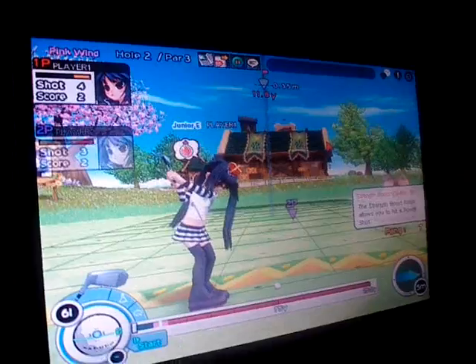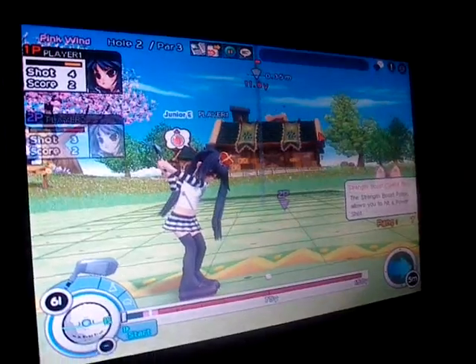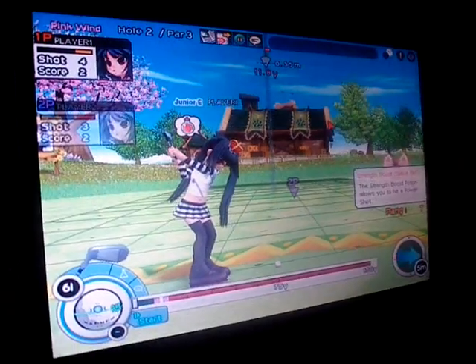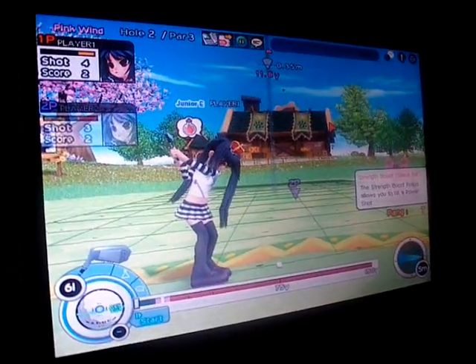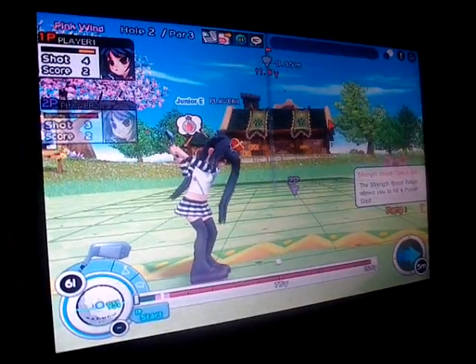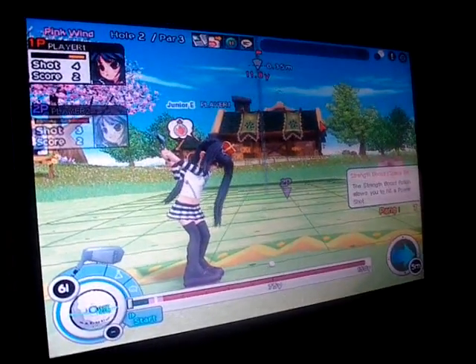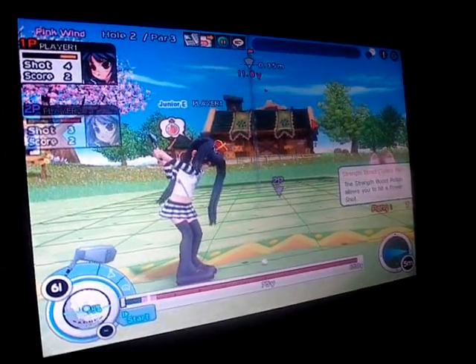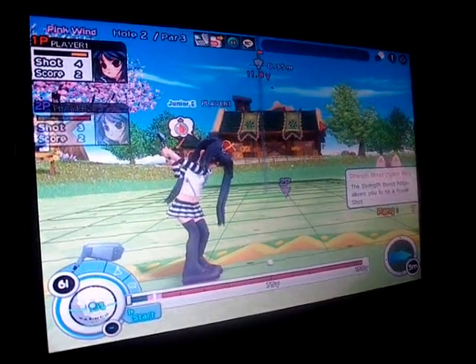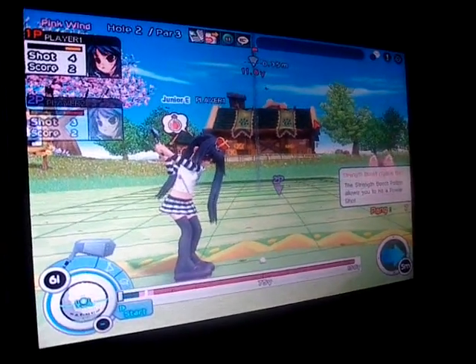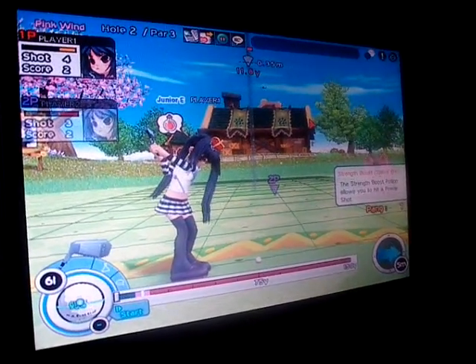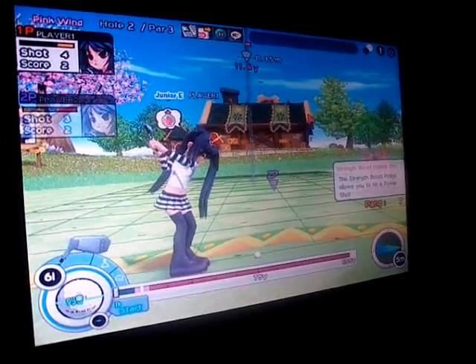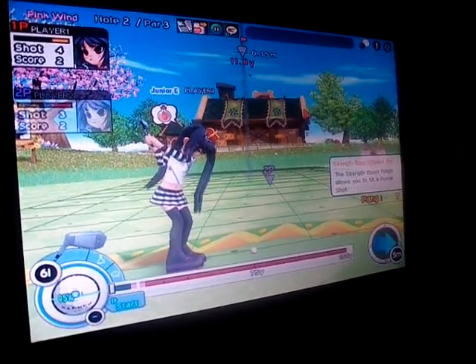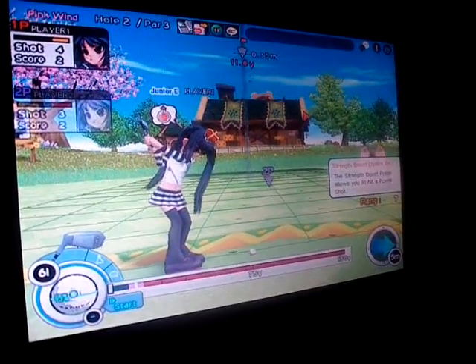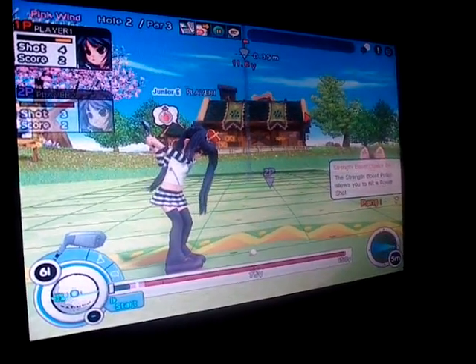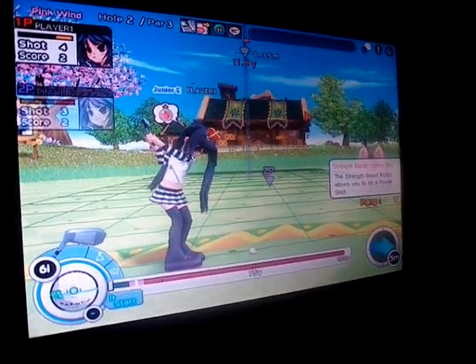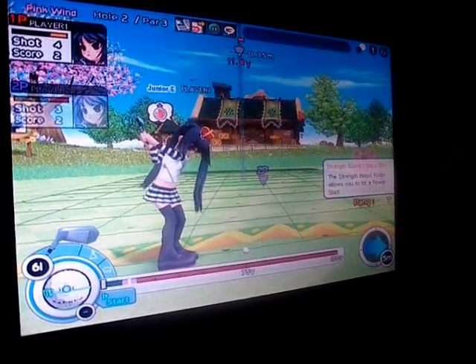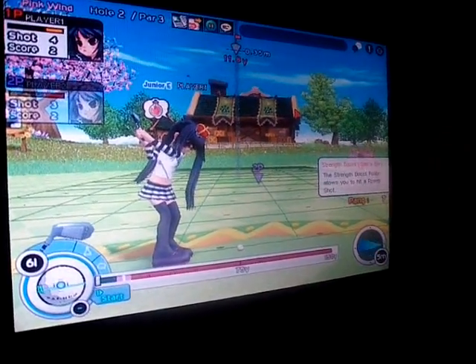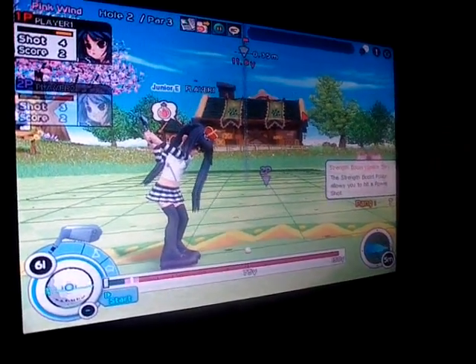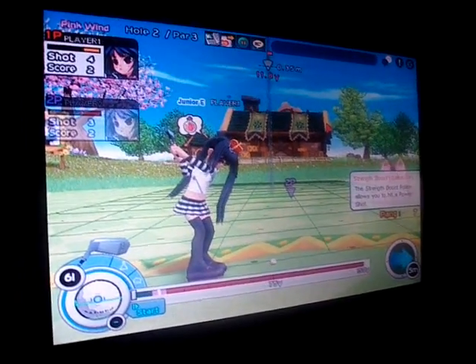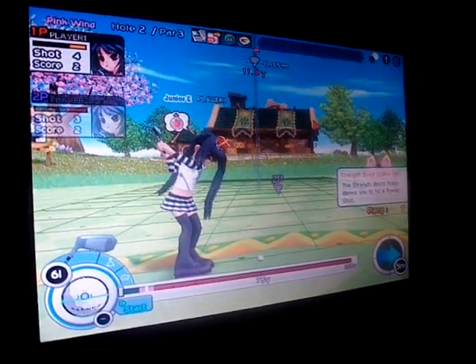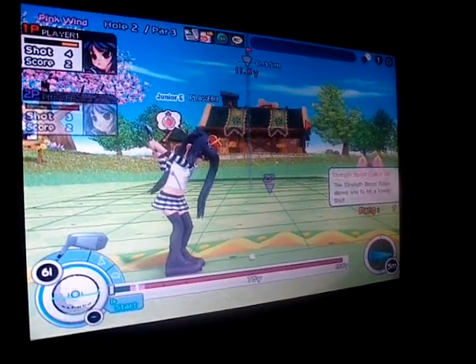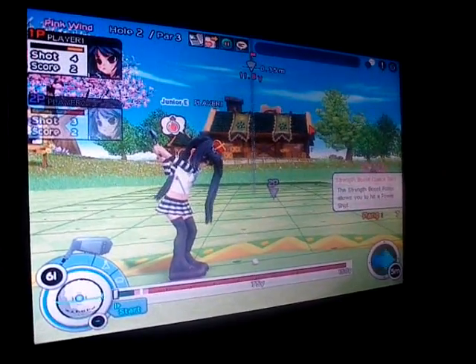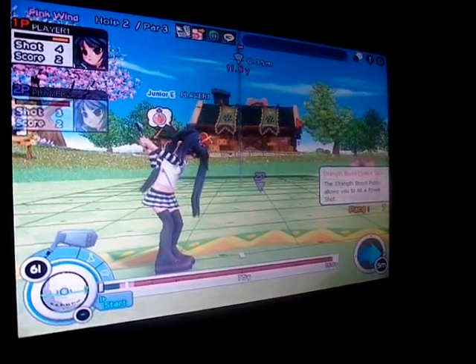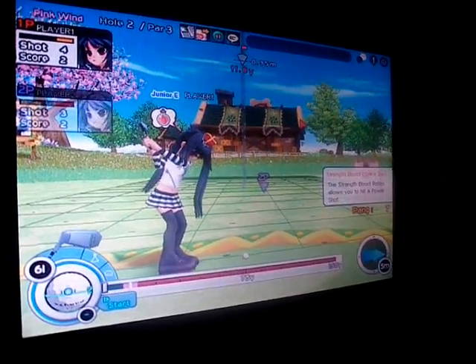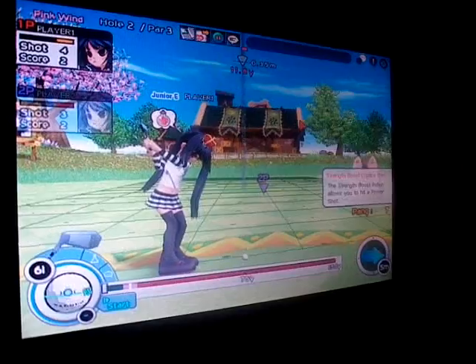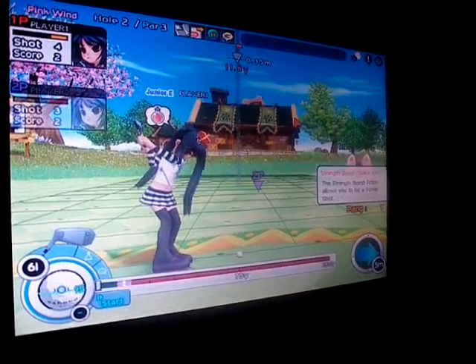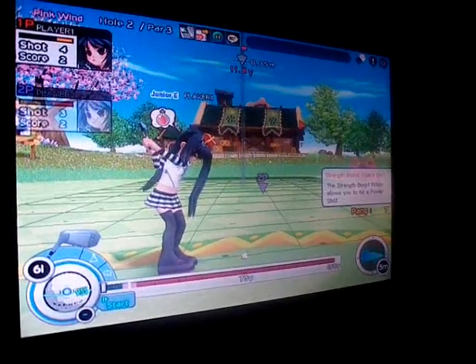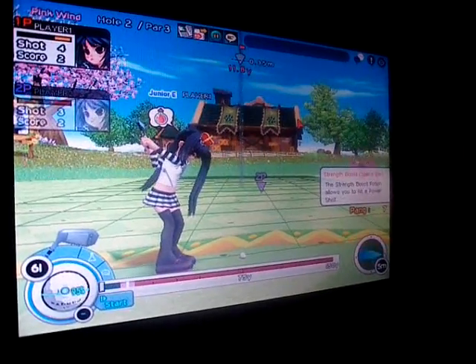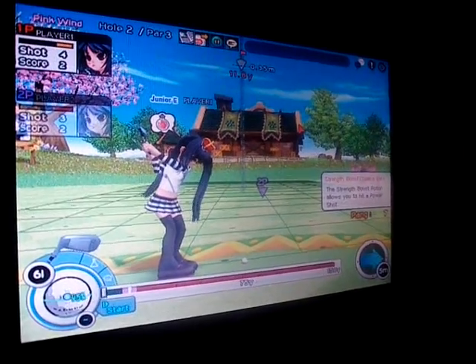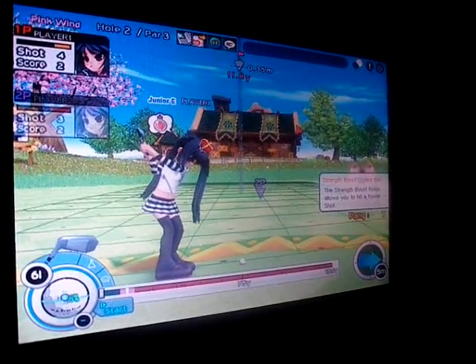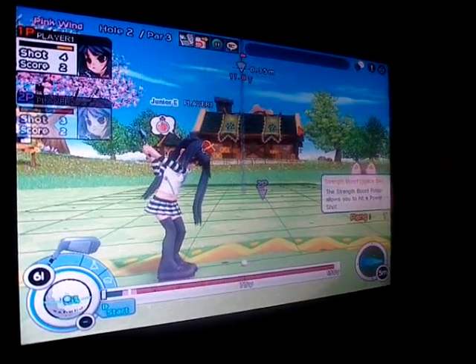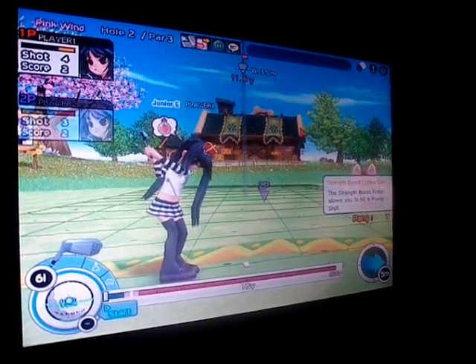Hi, this is StarZero again. I will be teaching you the last thing that you need to know in order to make an easy chip-in. It's called Hero Shot.